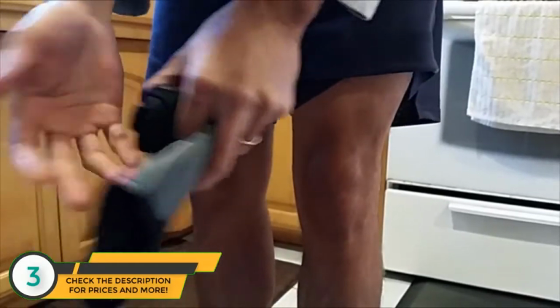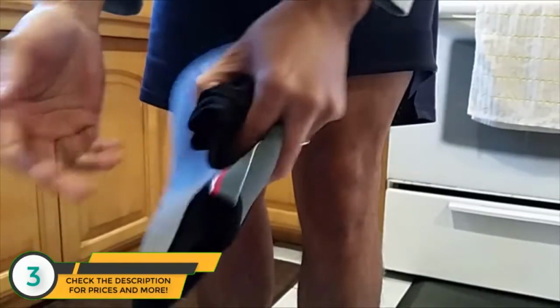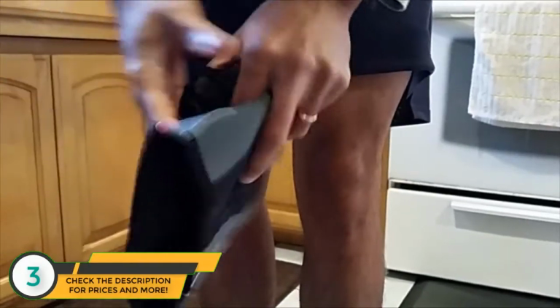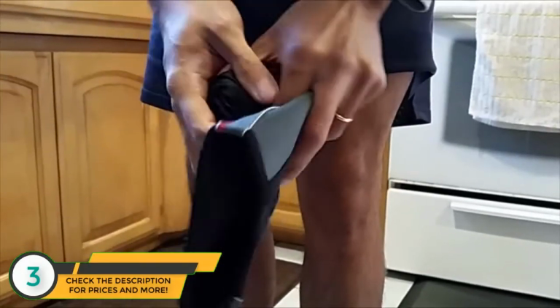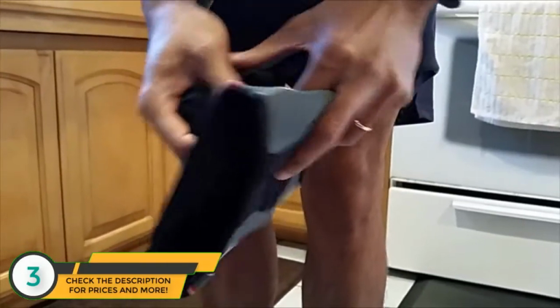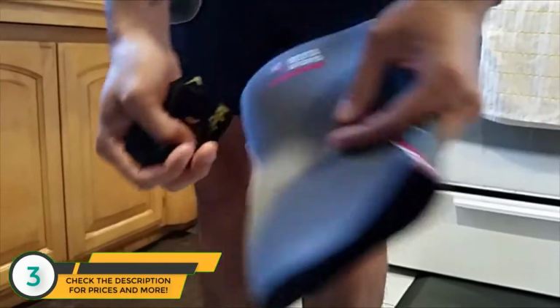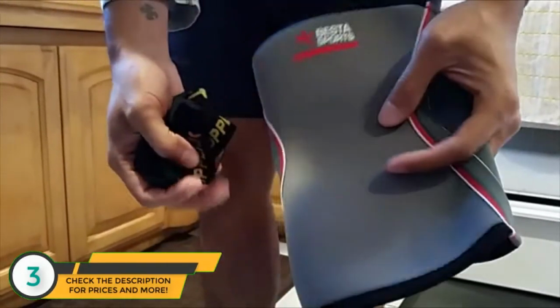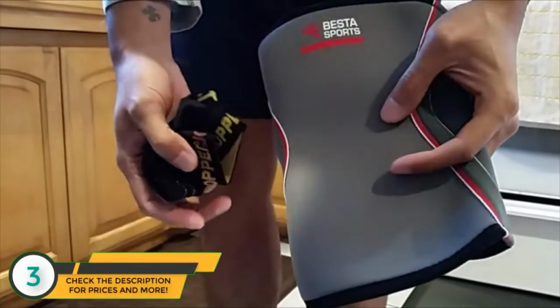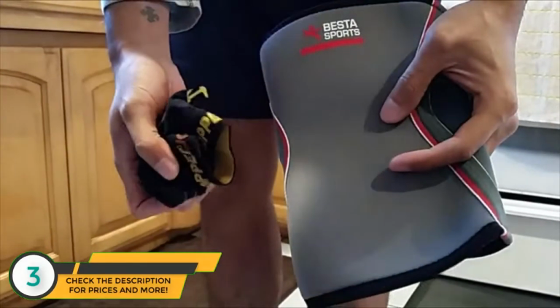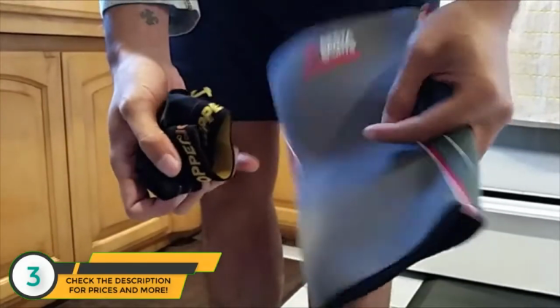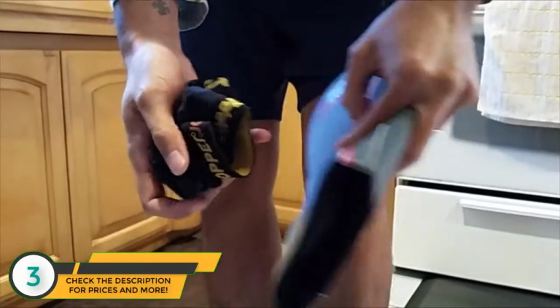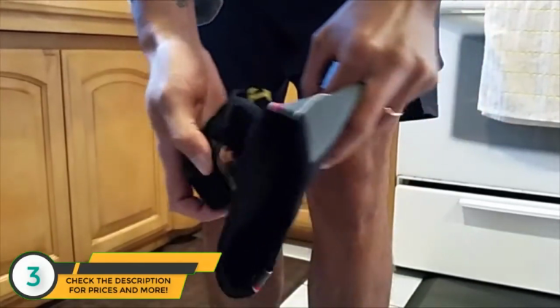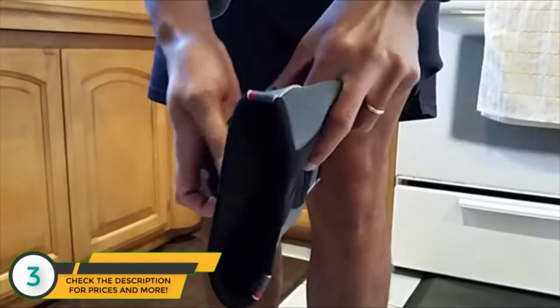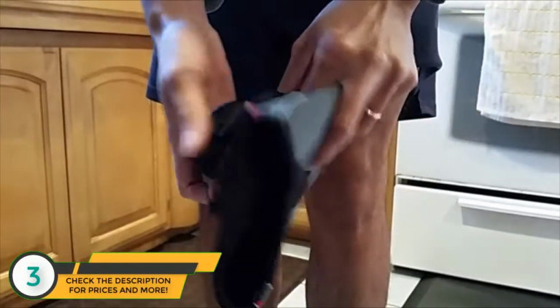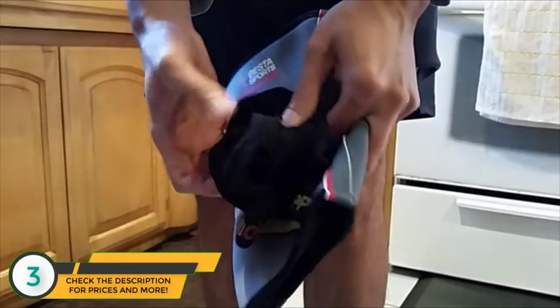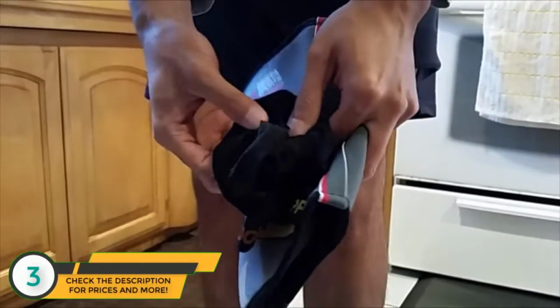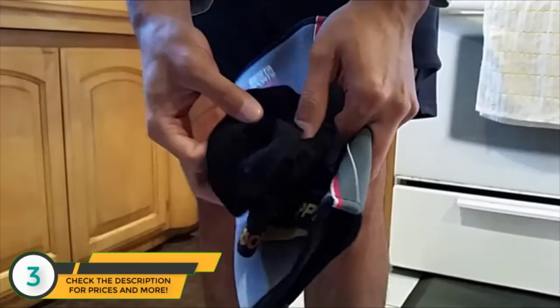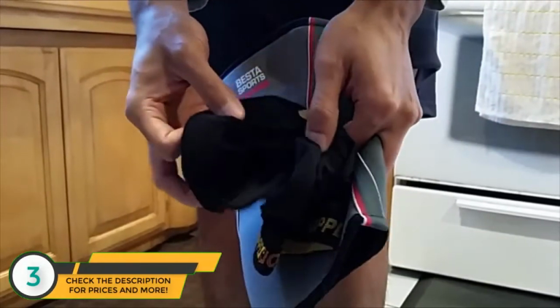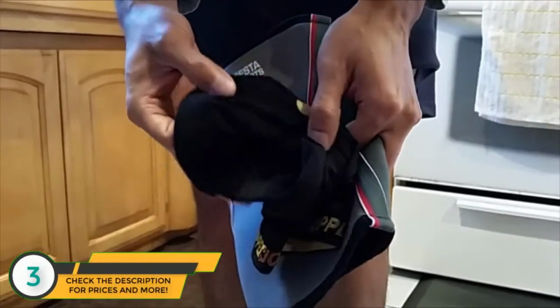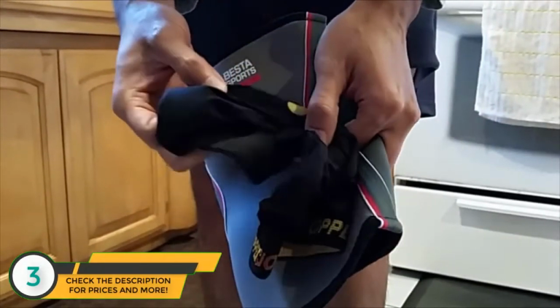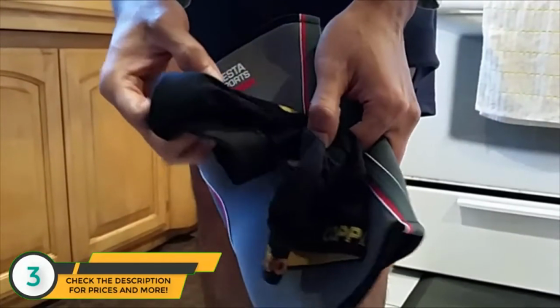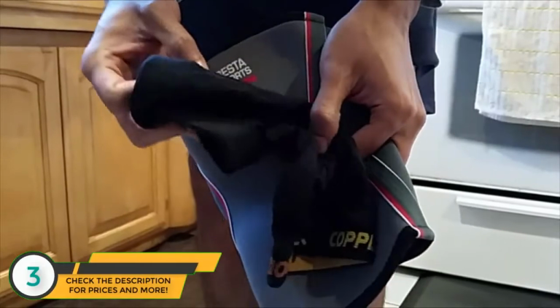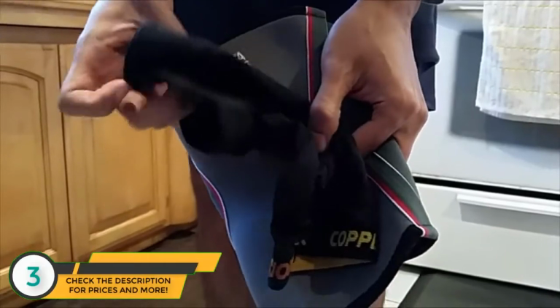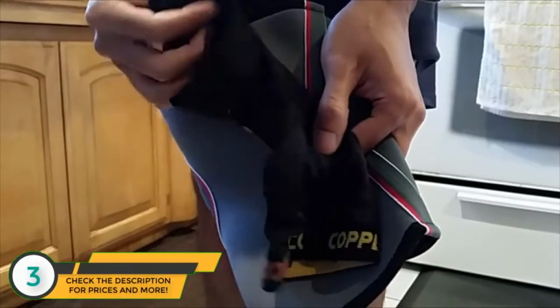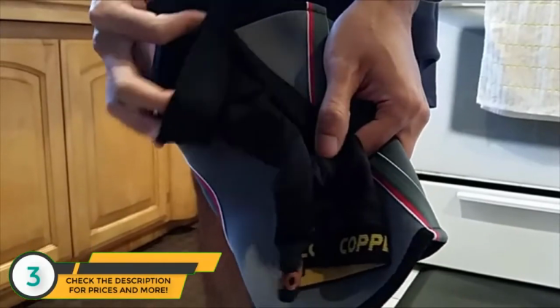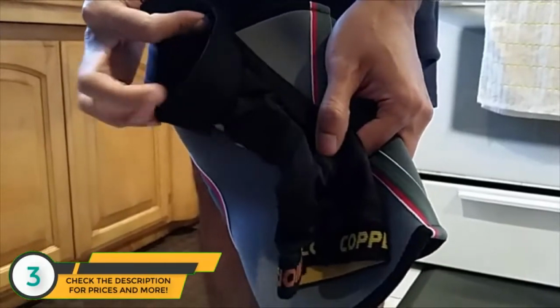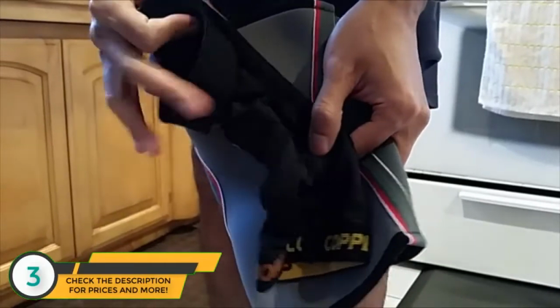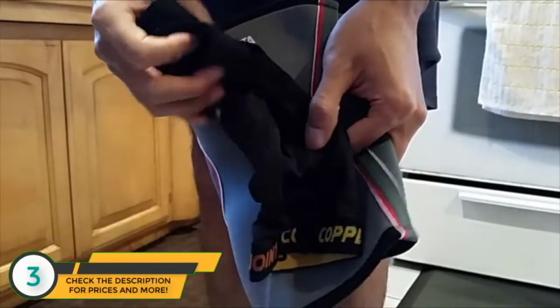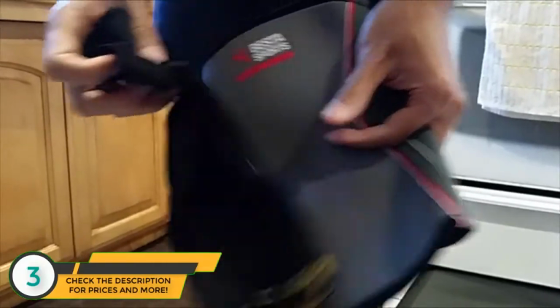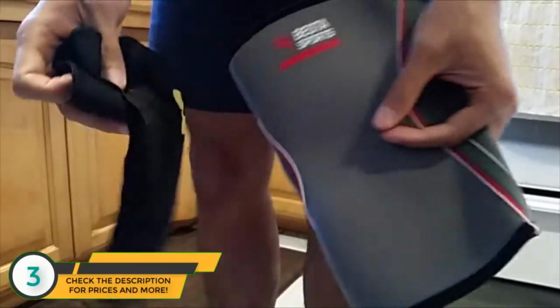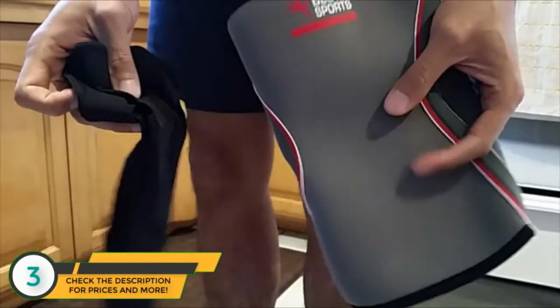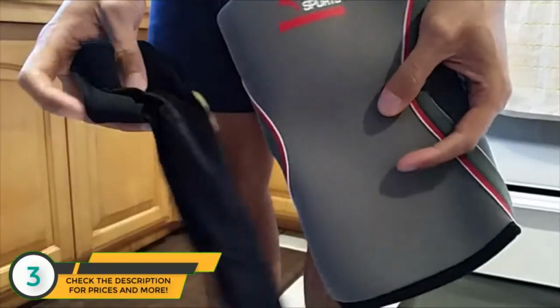If you want that sleekness and just the comfort throughout the day with a little bit less support, go with the Copper Joint. I hope that helps you guys make the buying decision. Give these a try, and I'll see you guys next time.